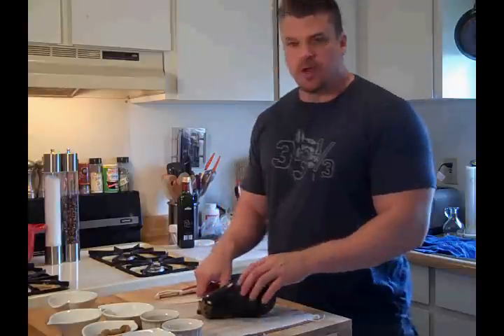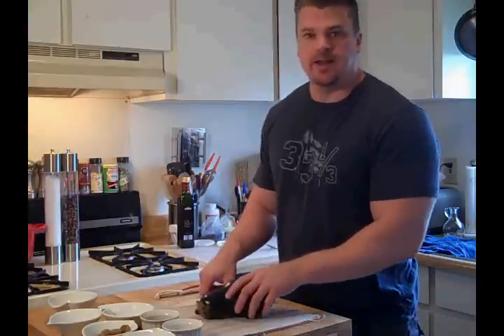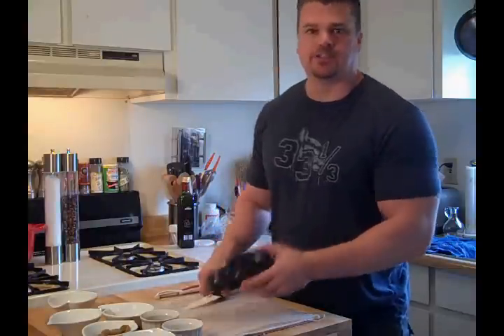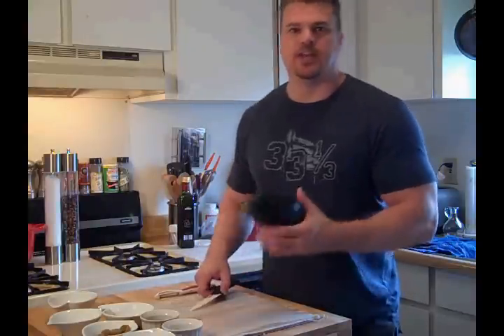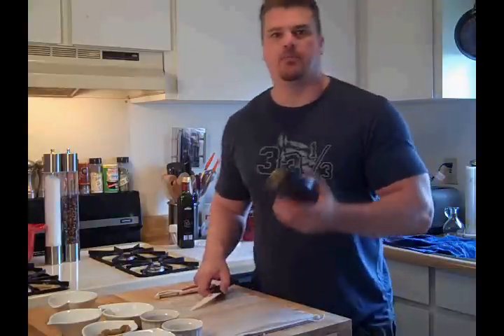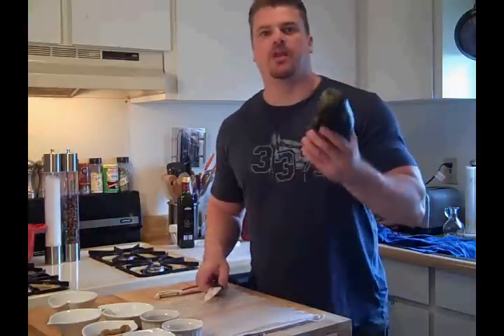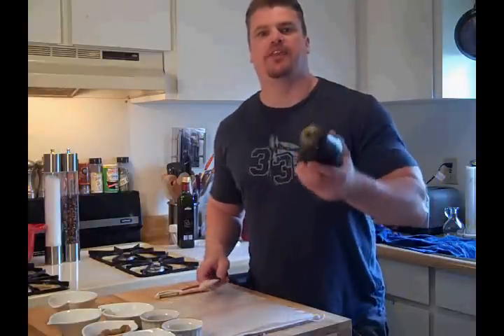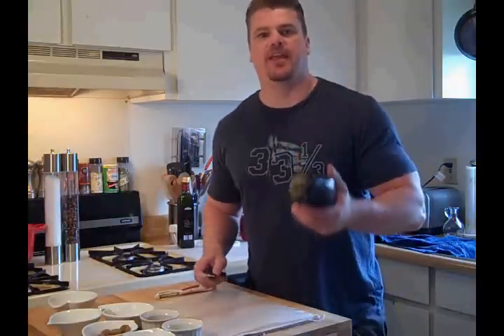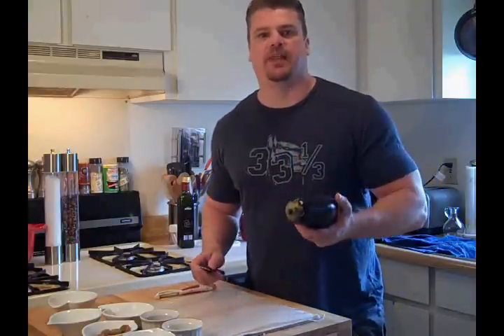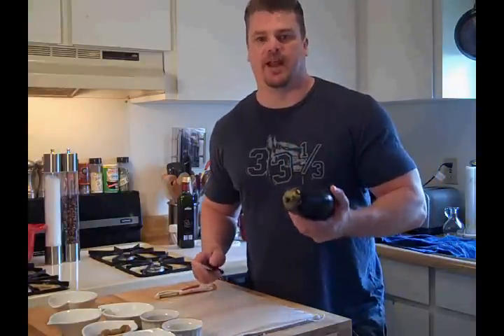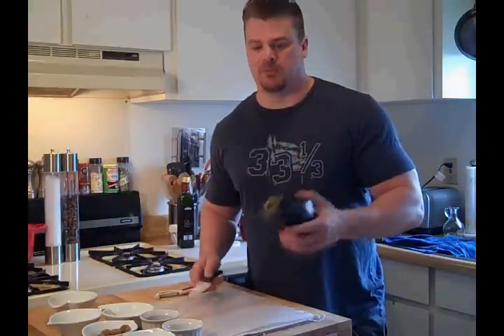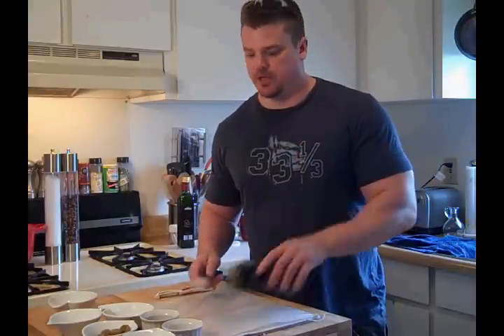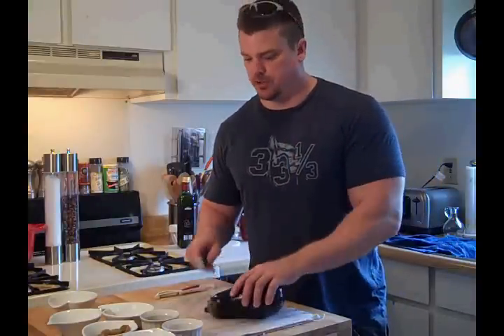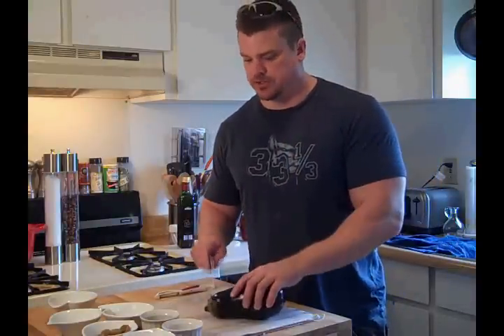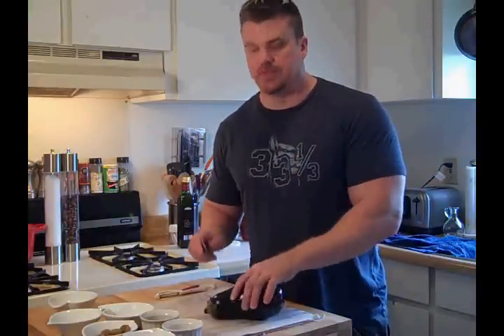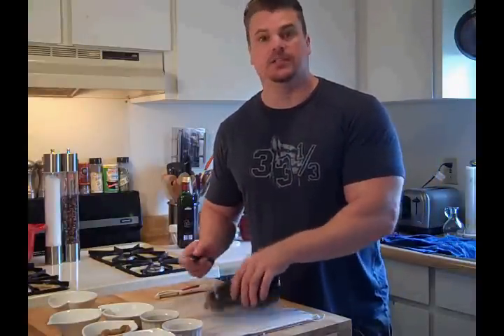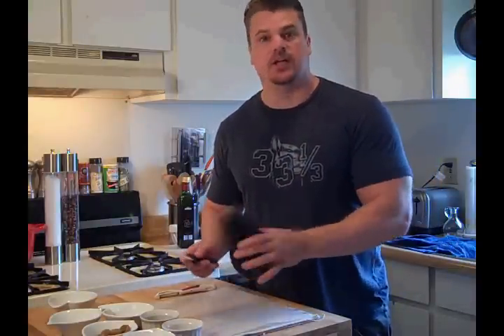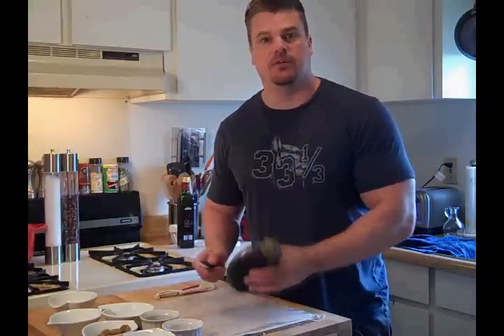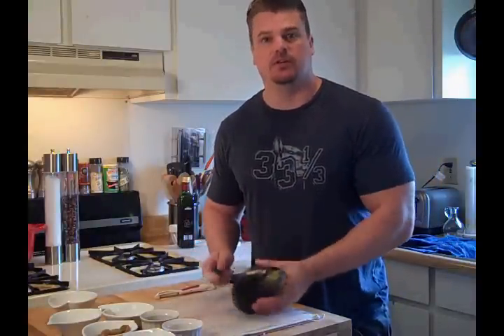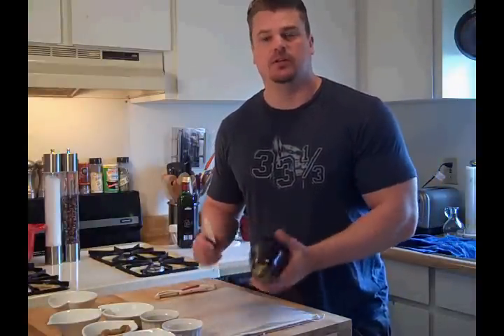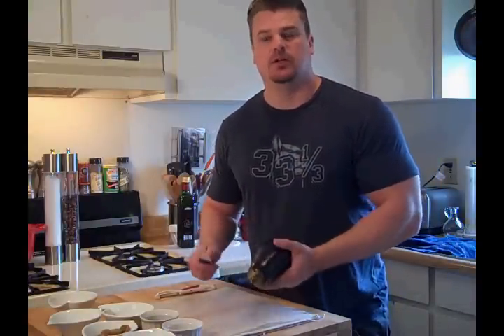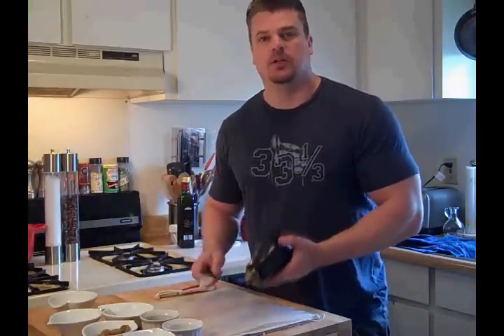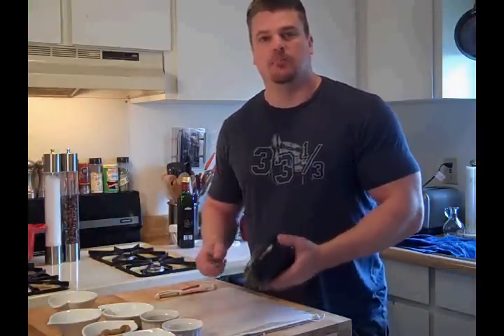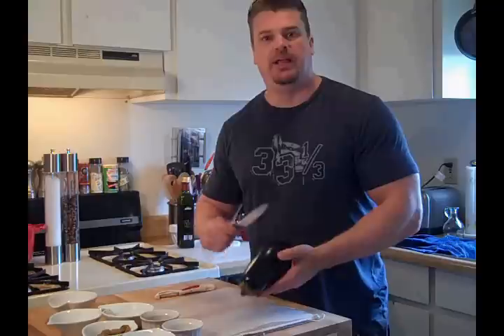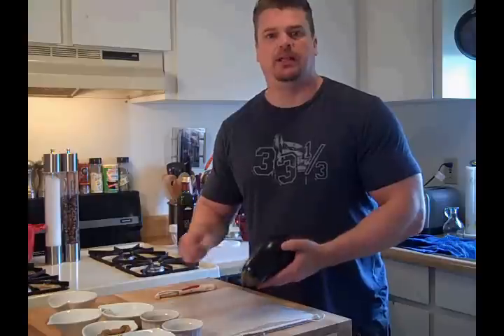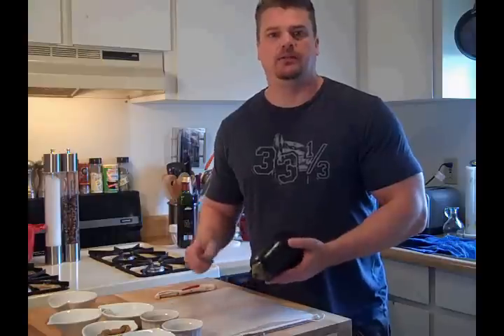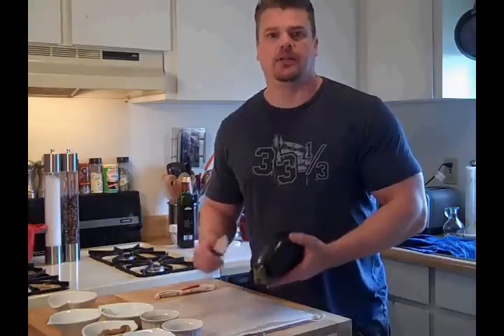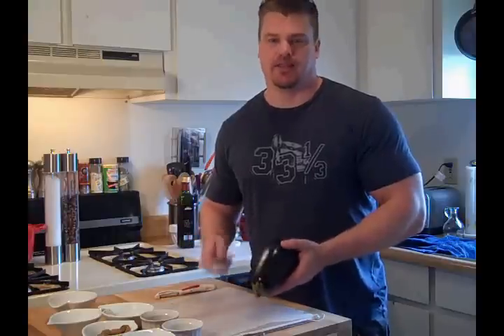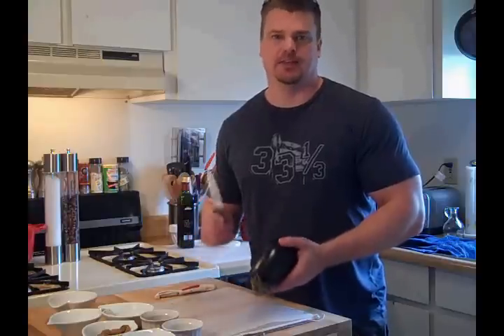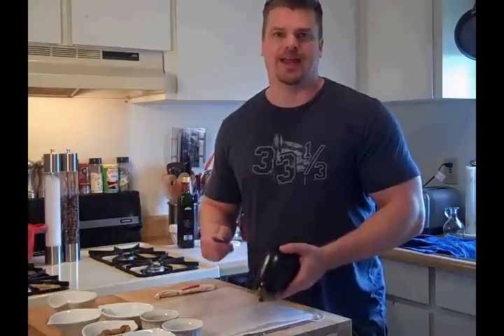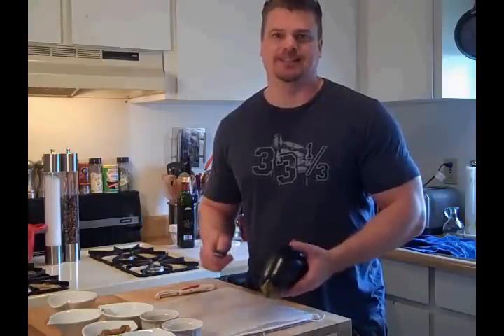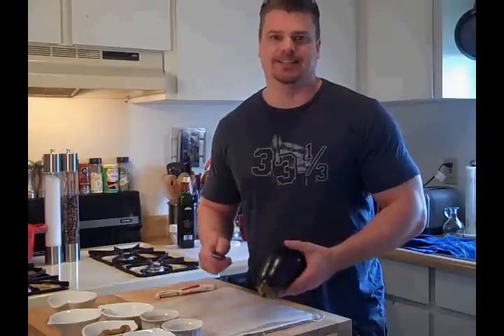Next step, we're ready for the eggplant. All I'm going to do is cut the ends off of it, peel it, and then slice it.